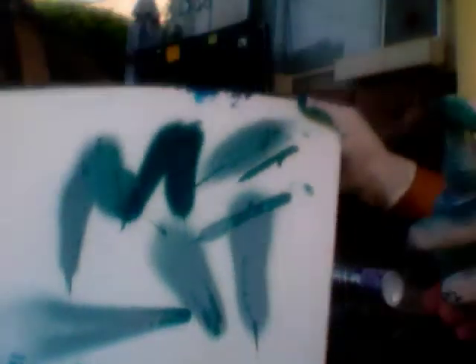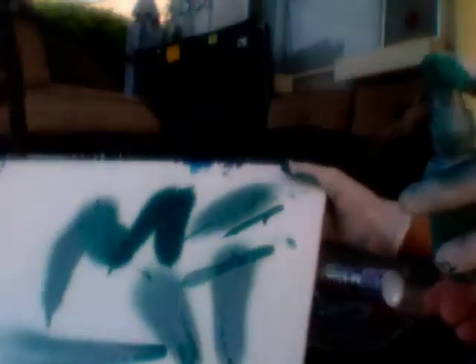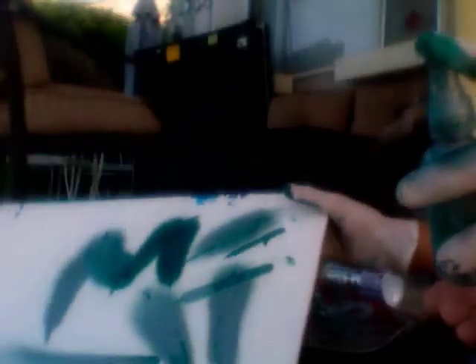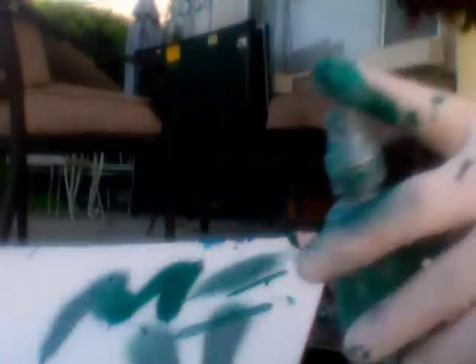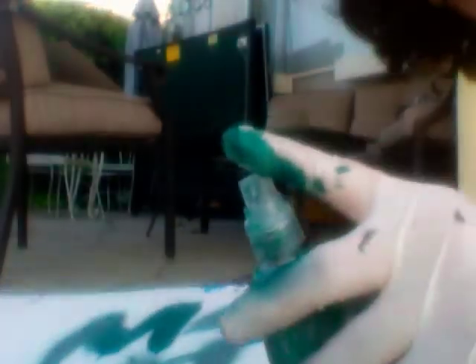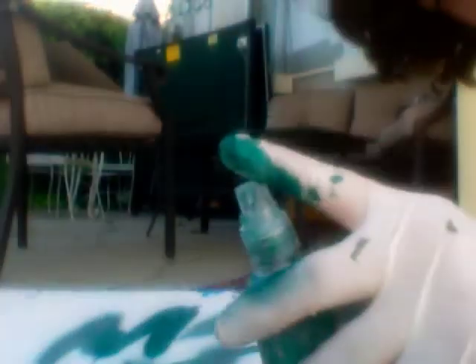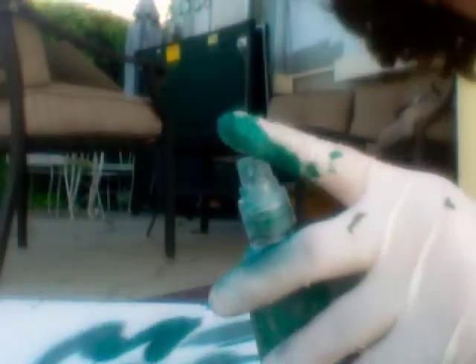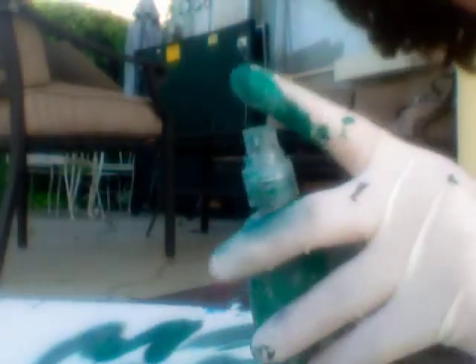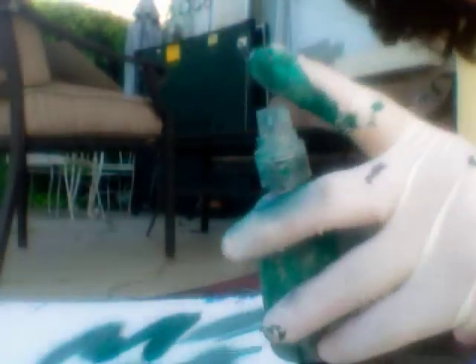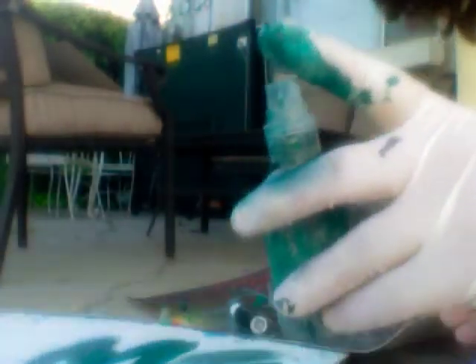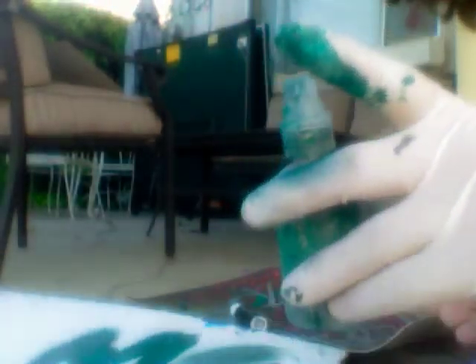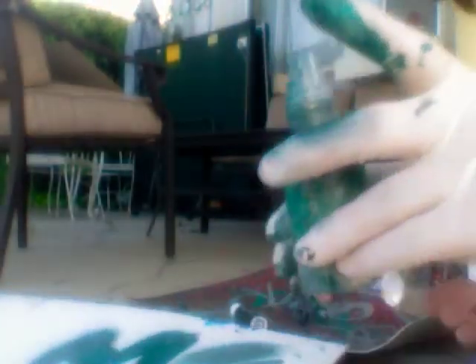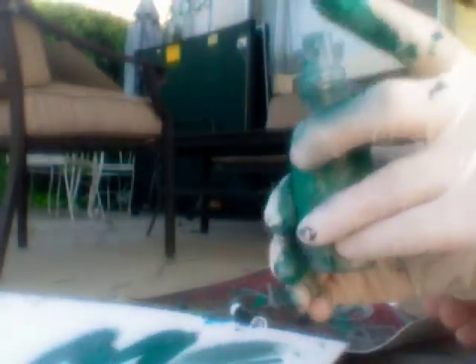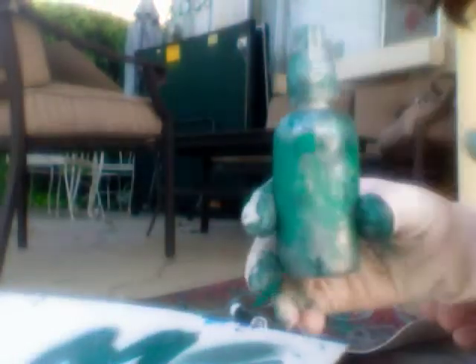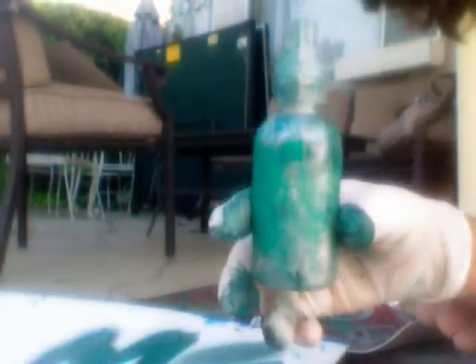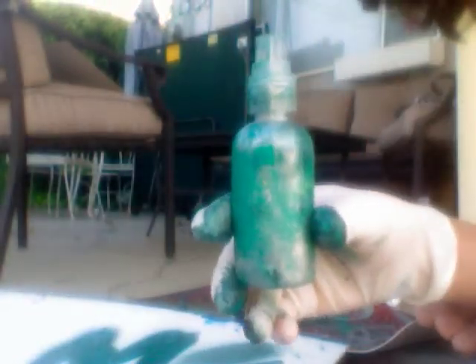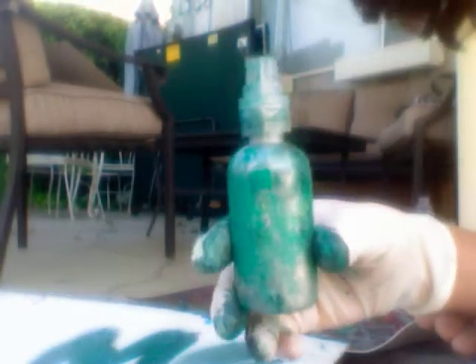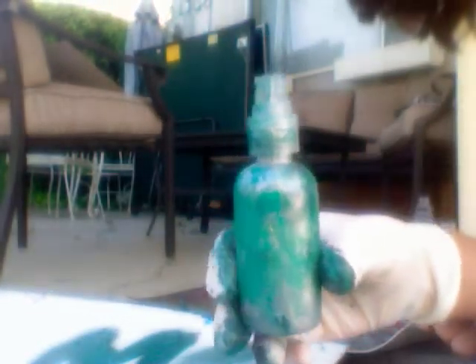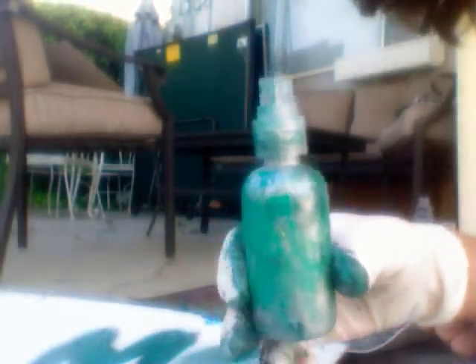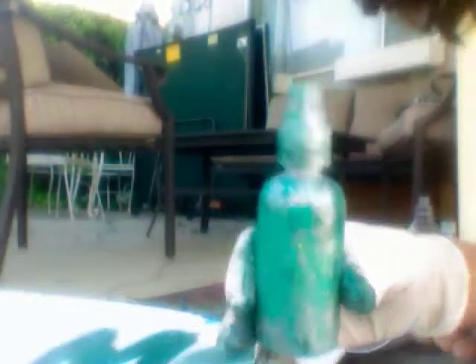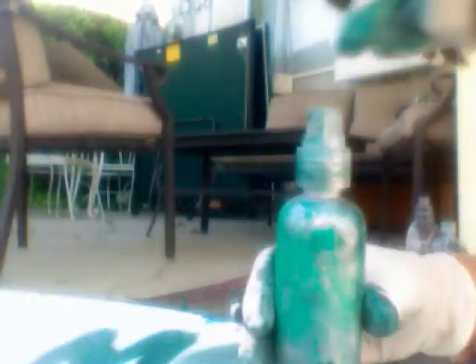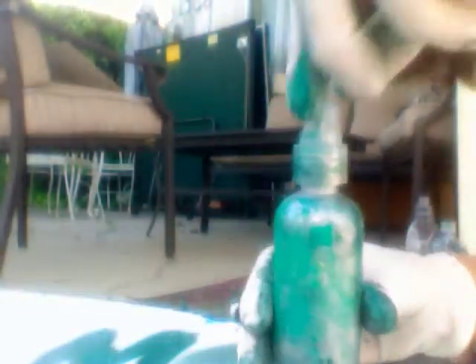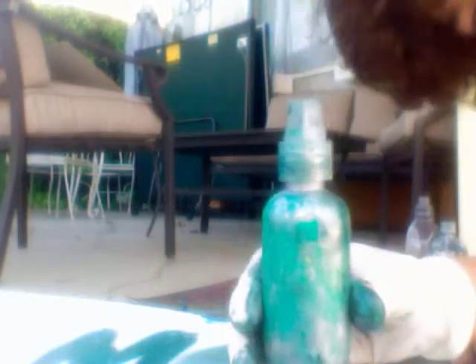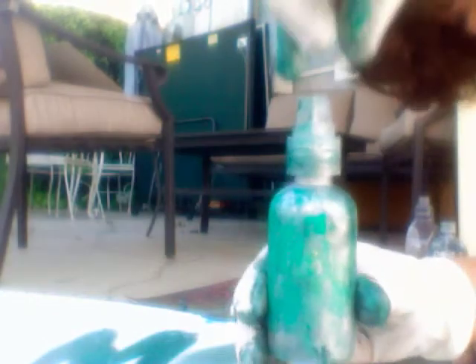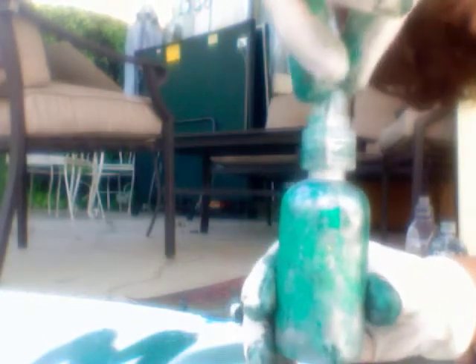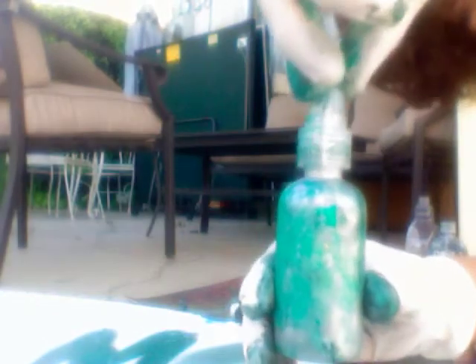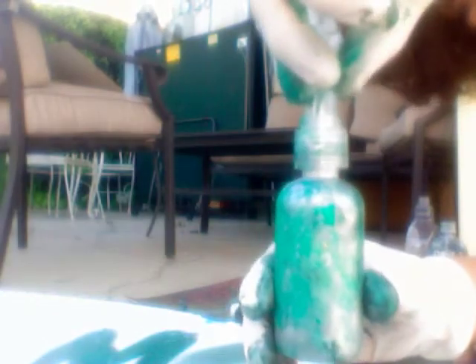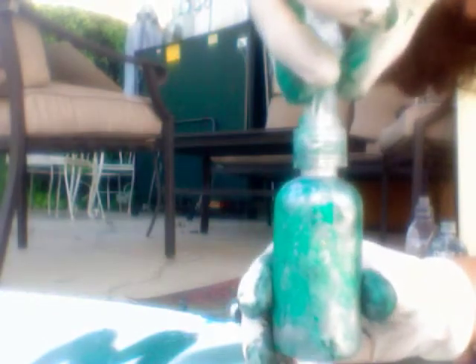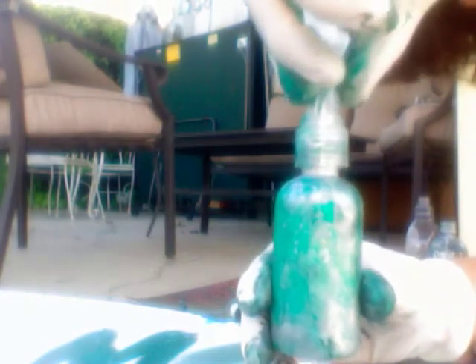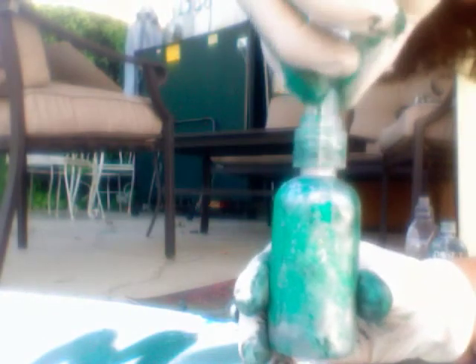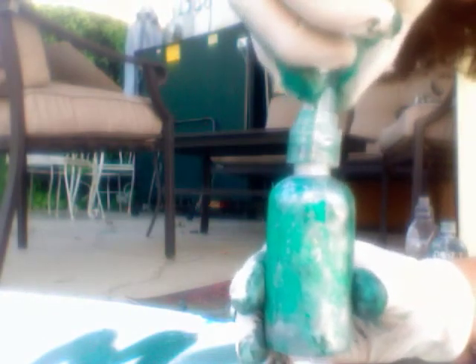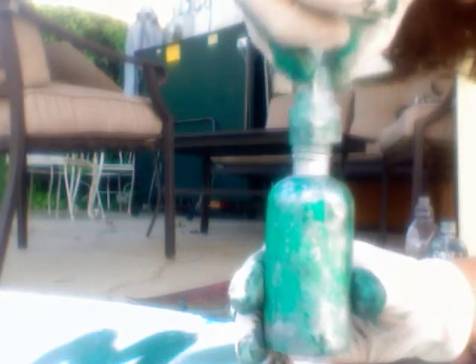And that's what I call crink spray paint. Sweet.